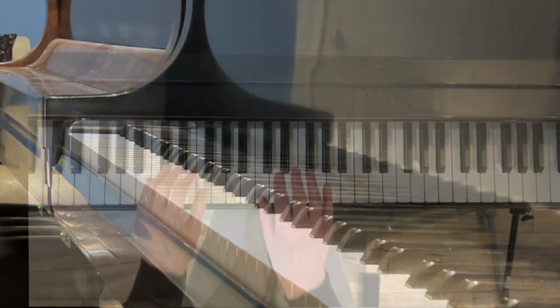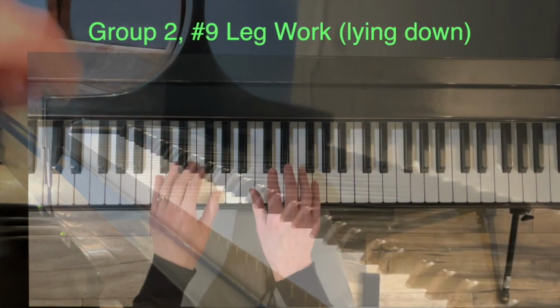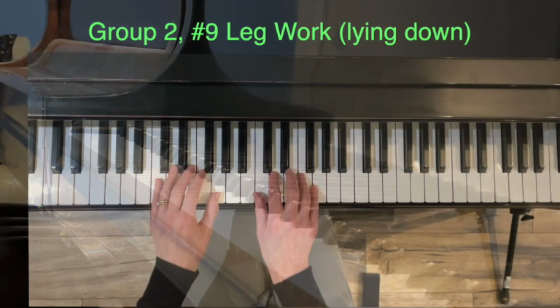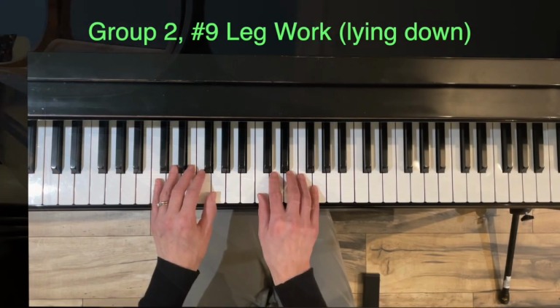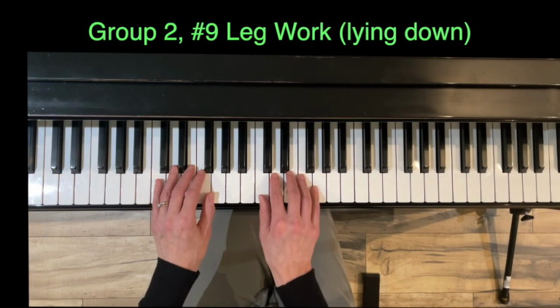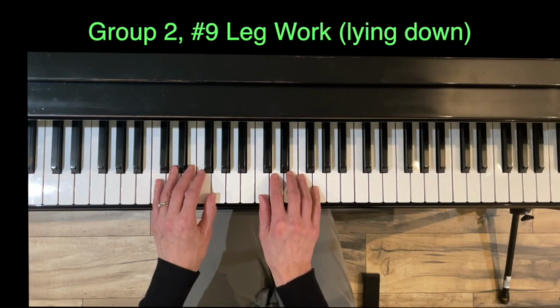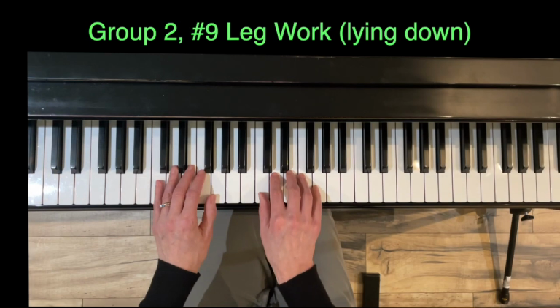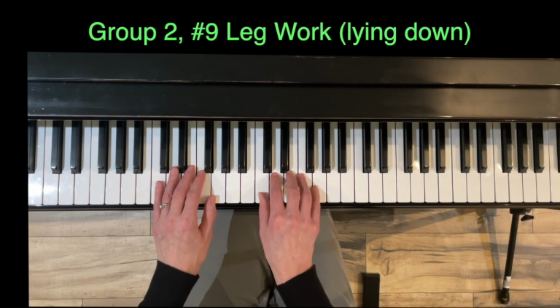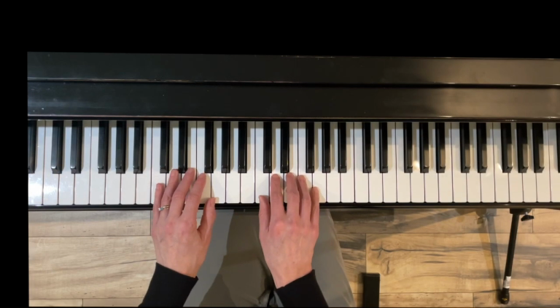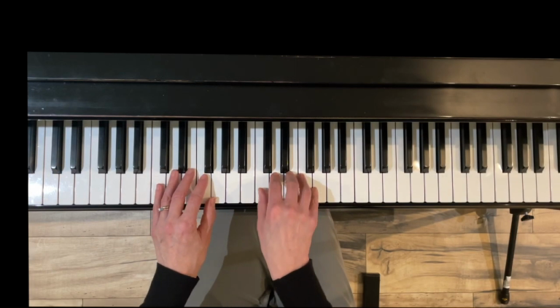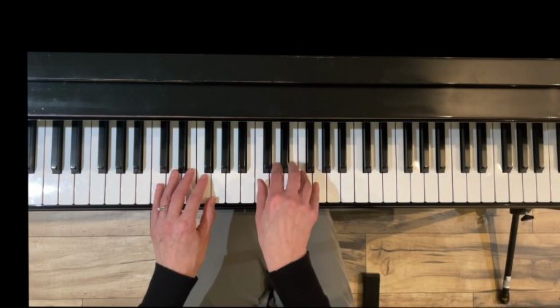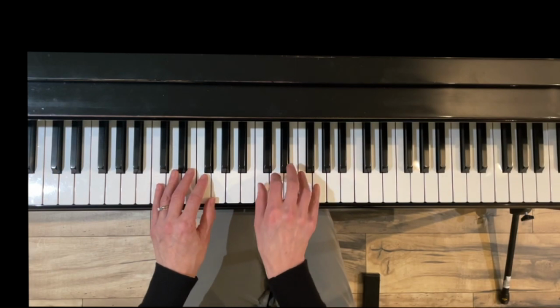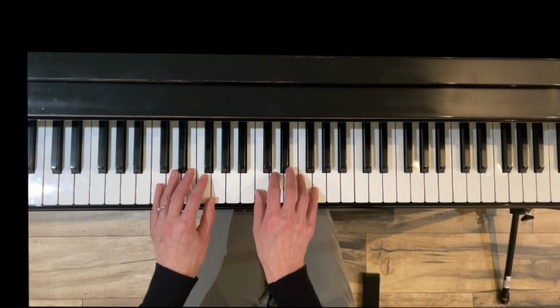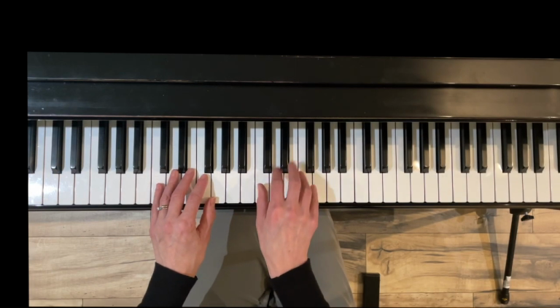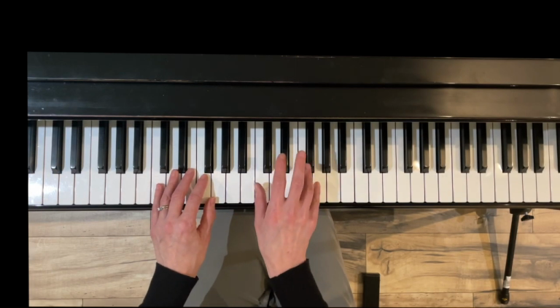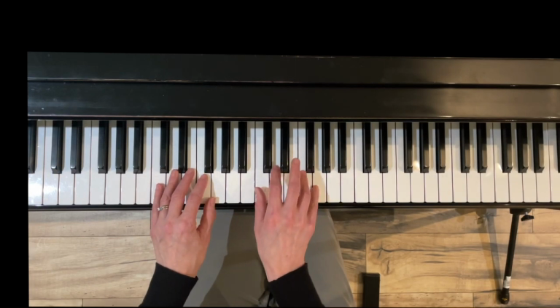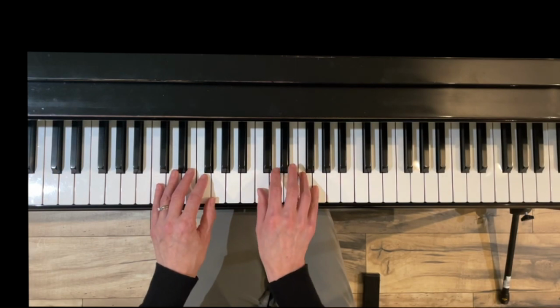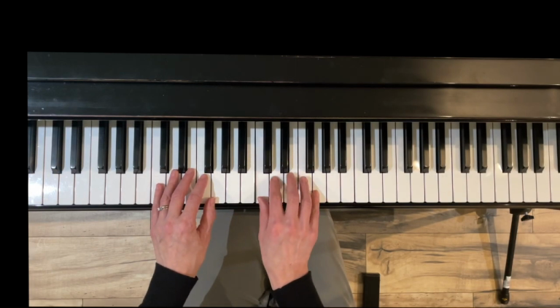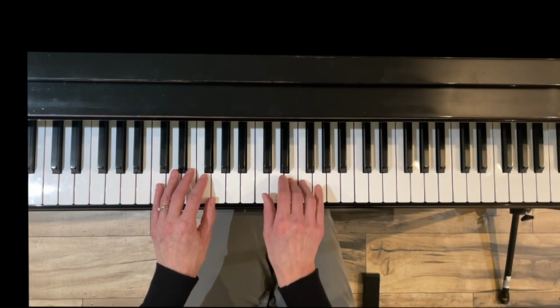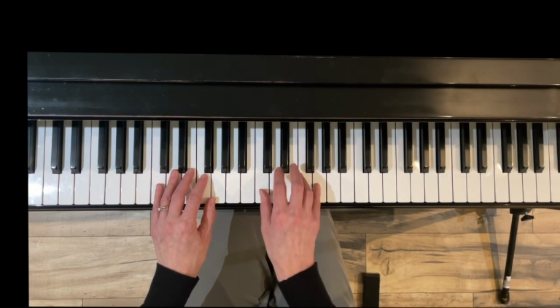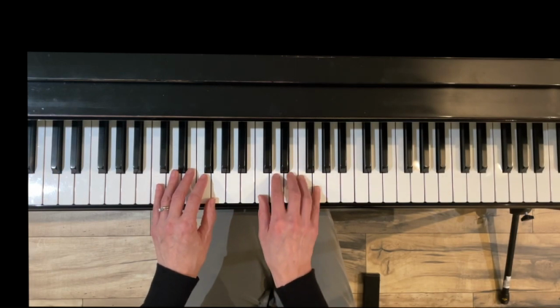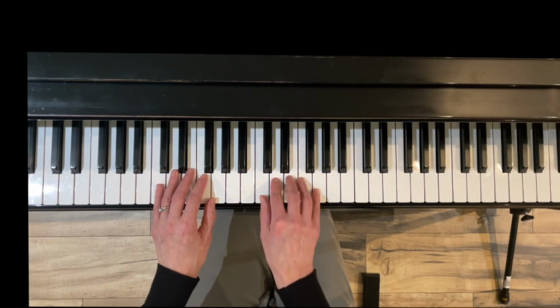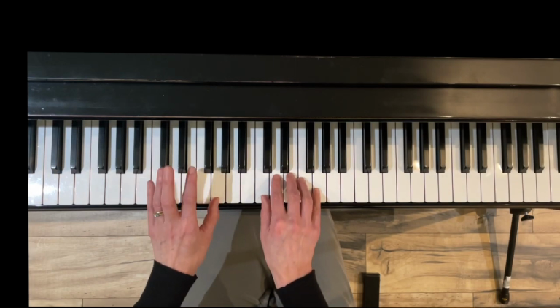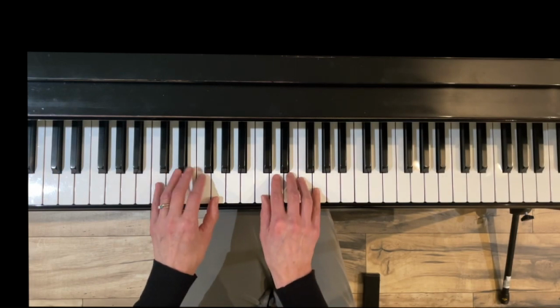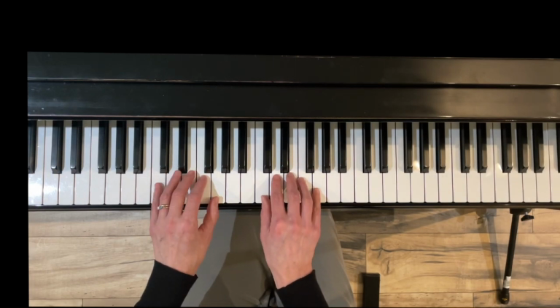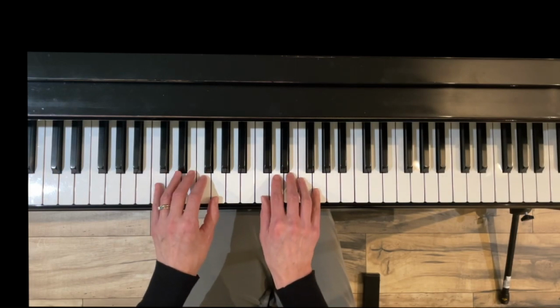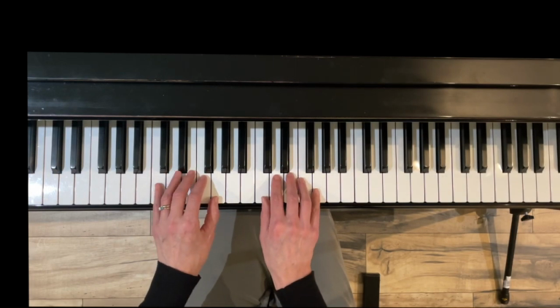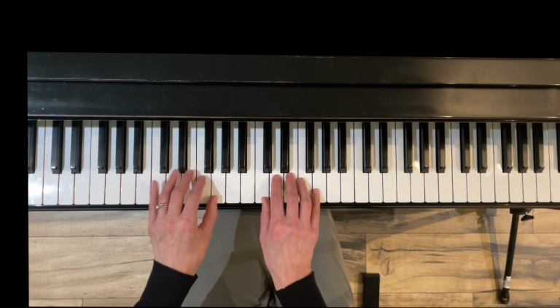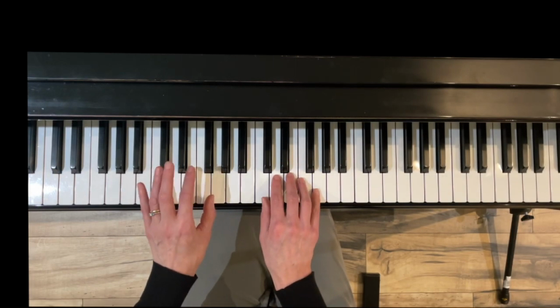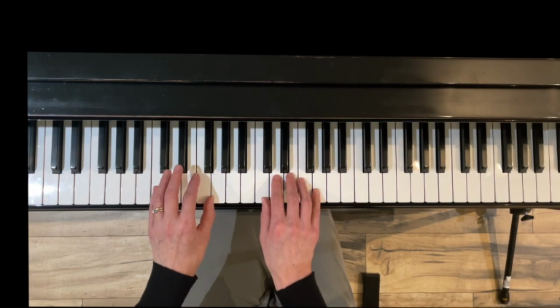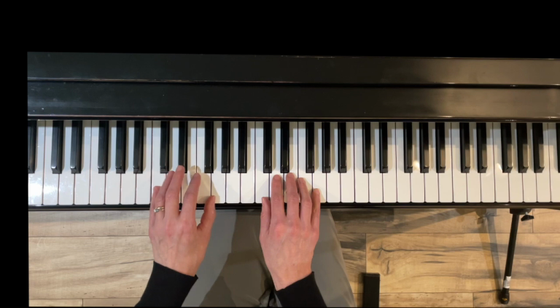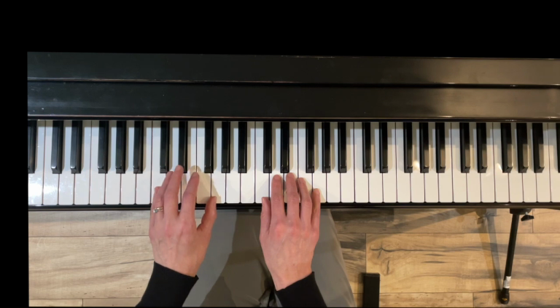Exercise nine is Leg Work. We're doing five-finger patterns — do, re, mi, fa, sol — just be mindful that whichever finger has the half note, that finger is holding long enough.